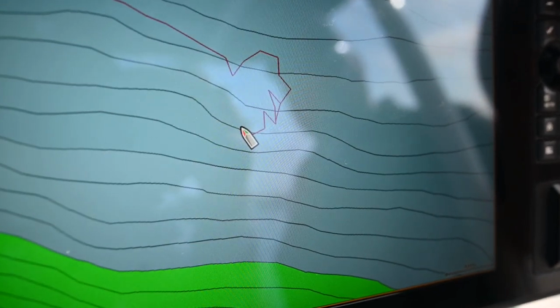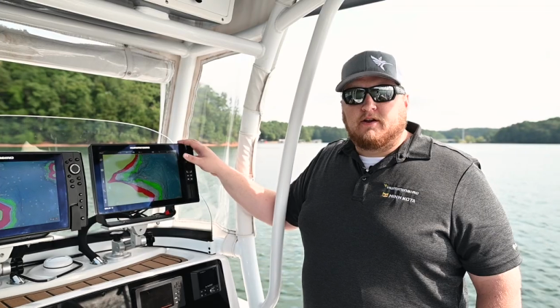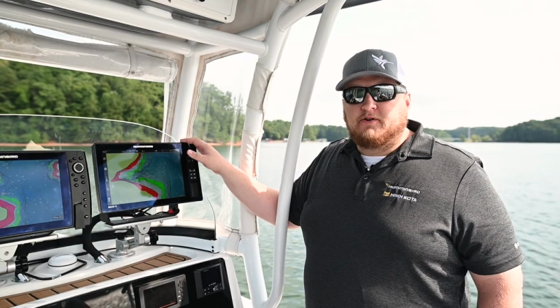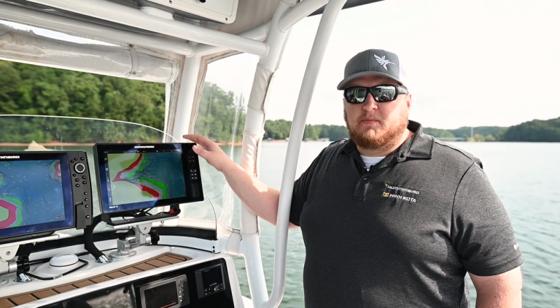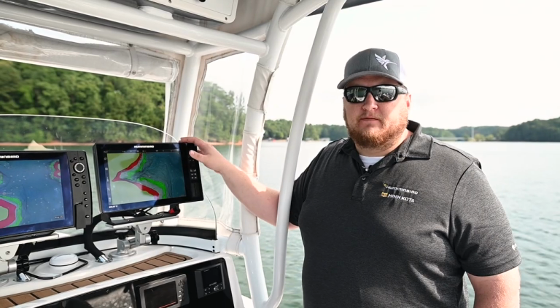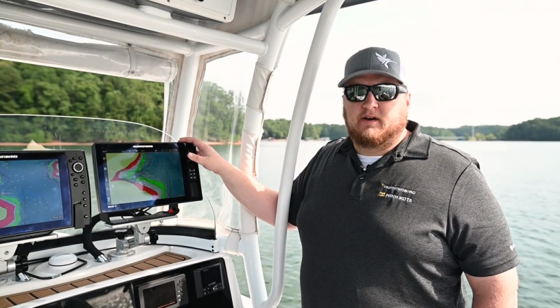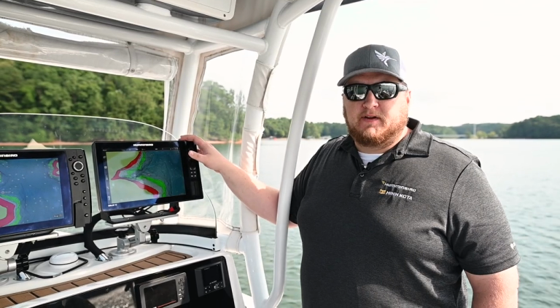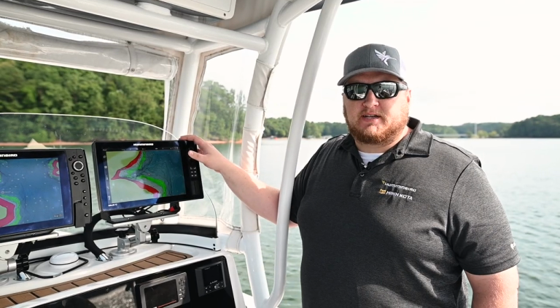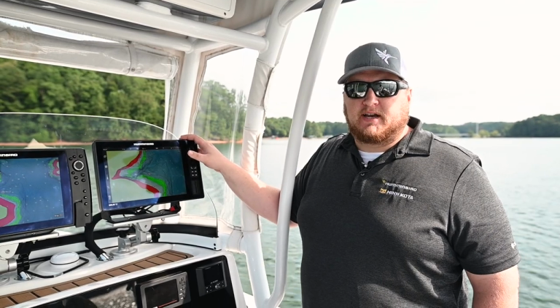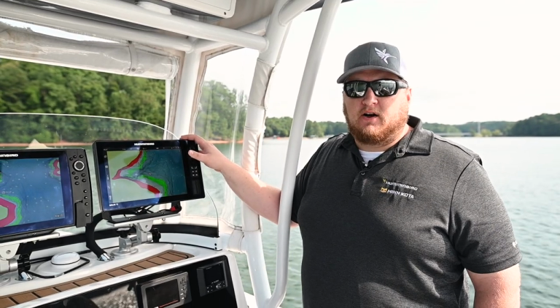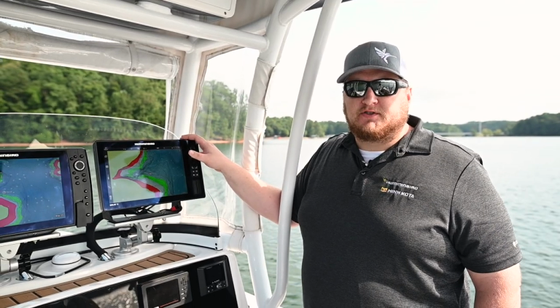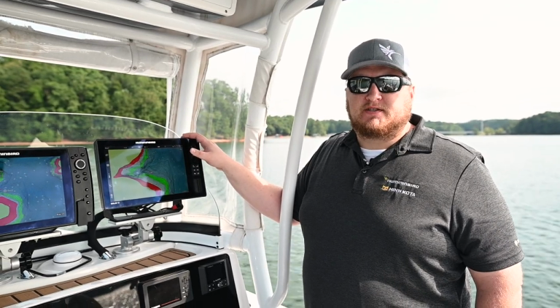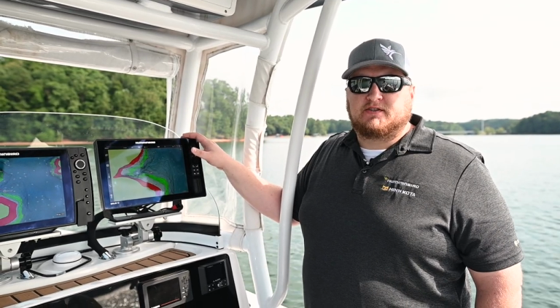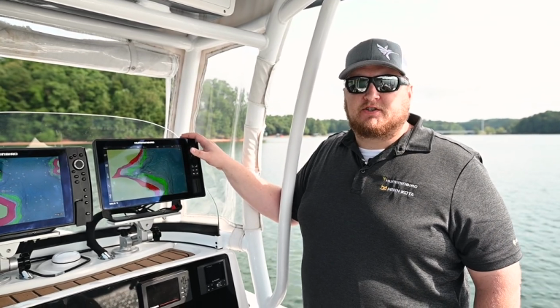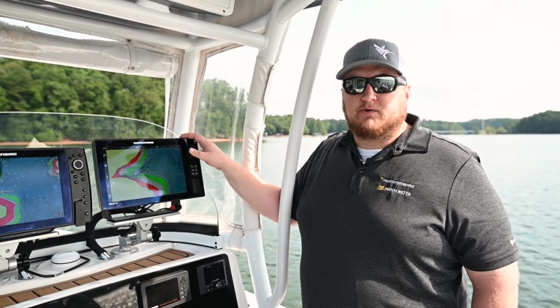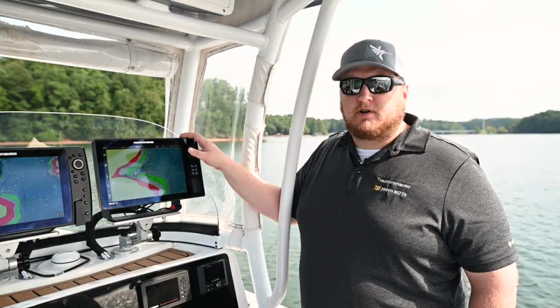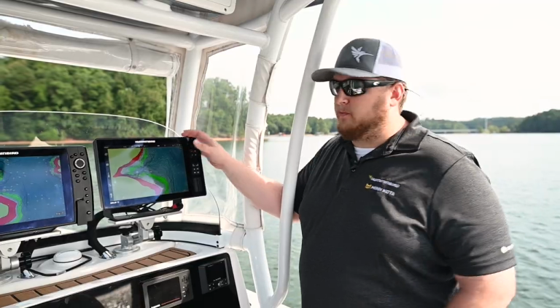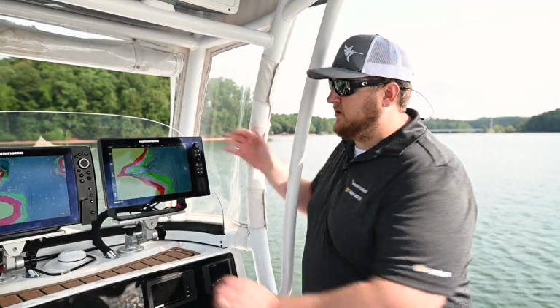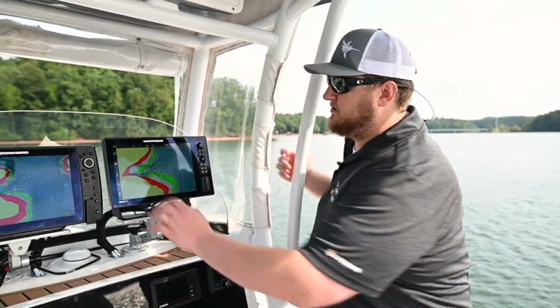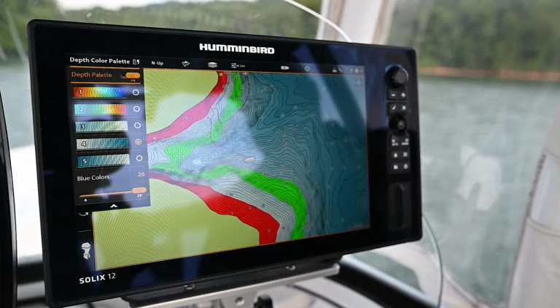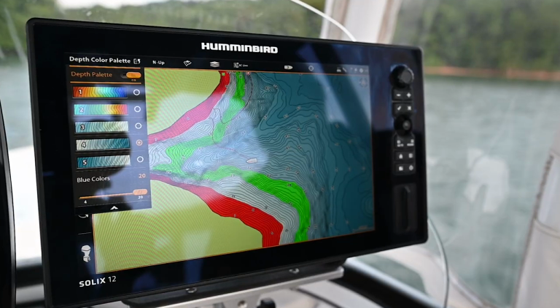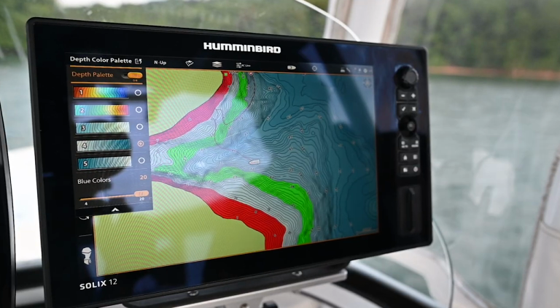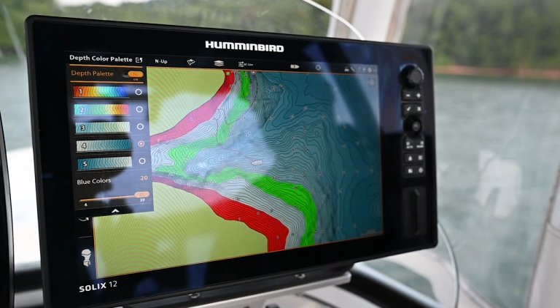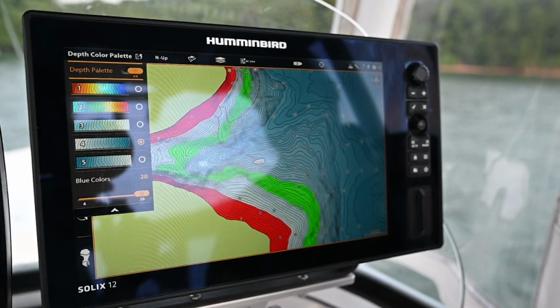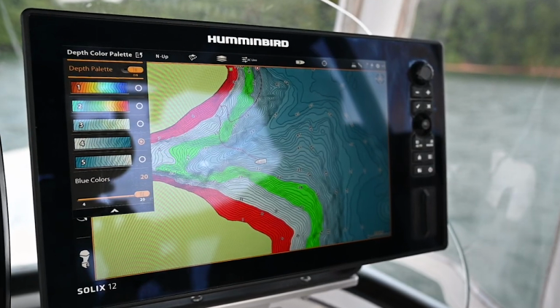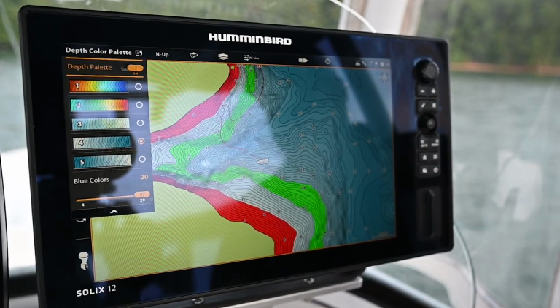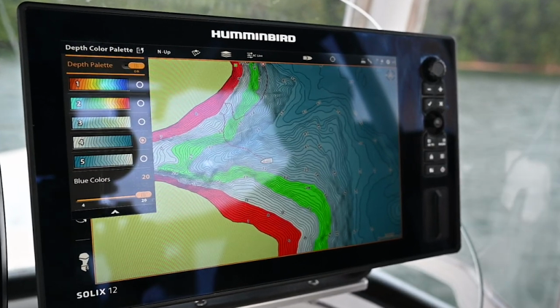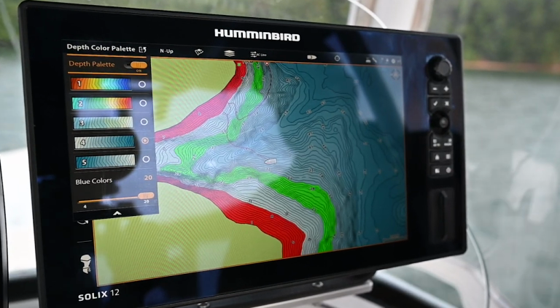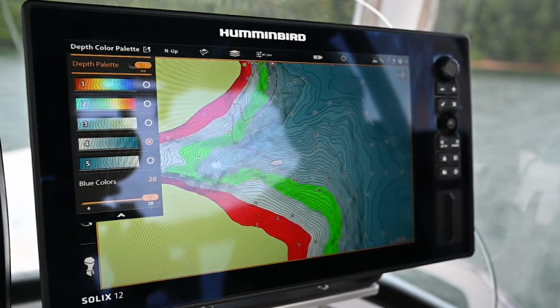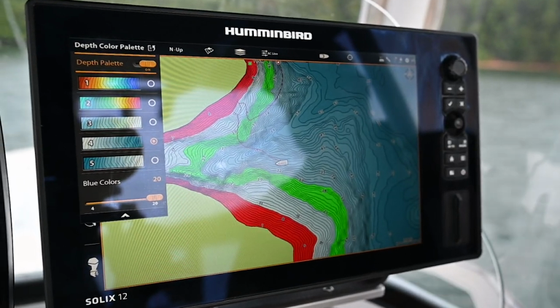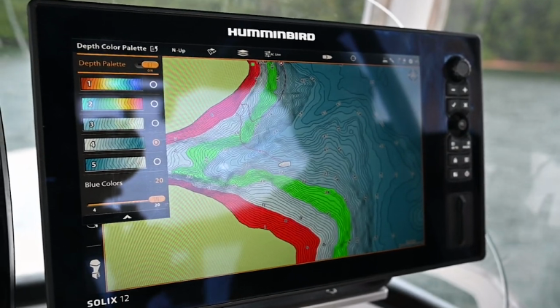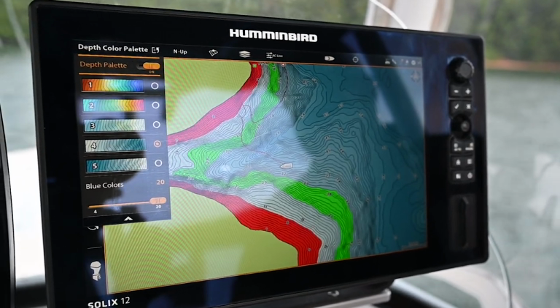Another new benefit of VX Technology is the addition of new color palettes. I now have five different color palettes to choose from.